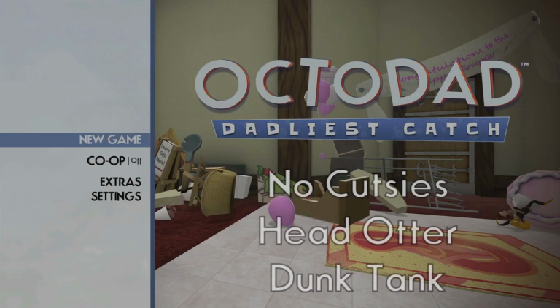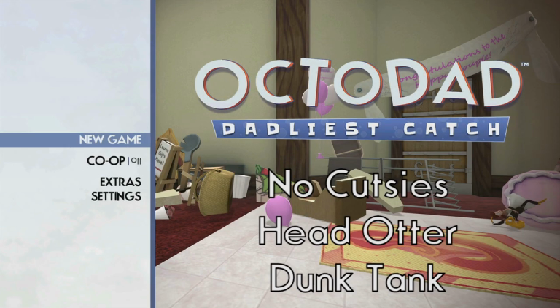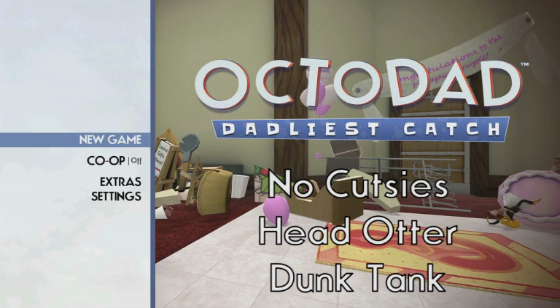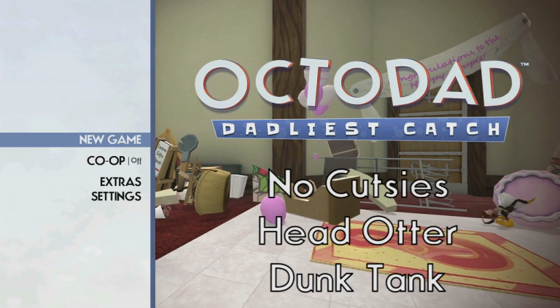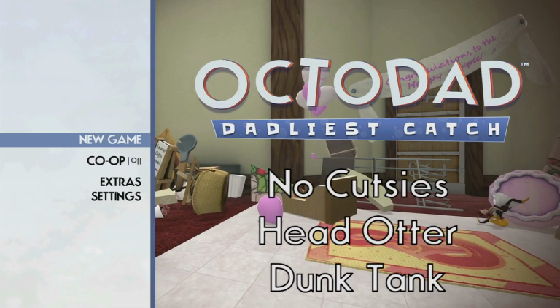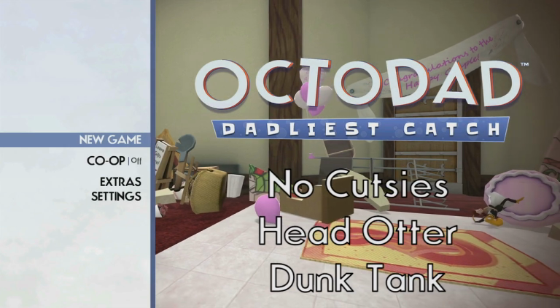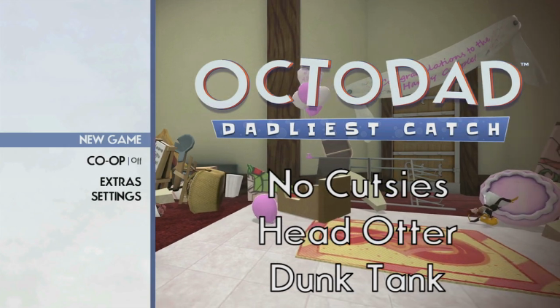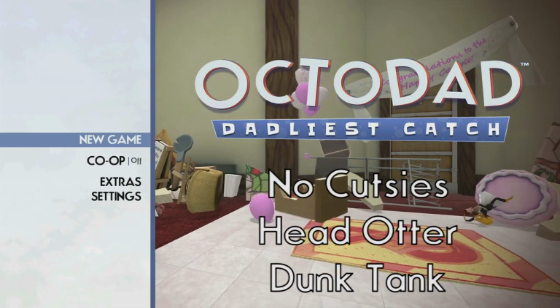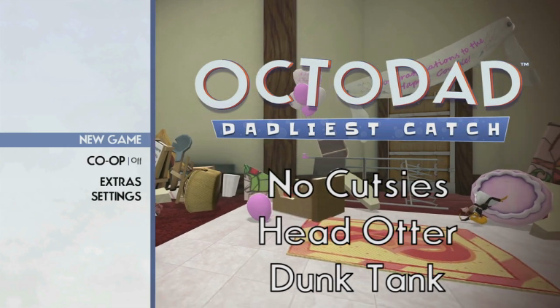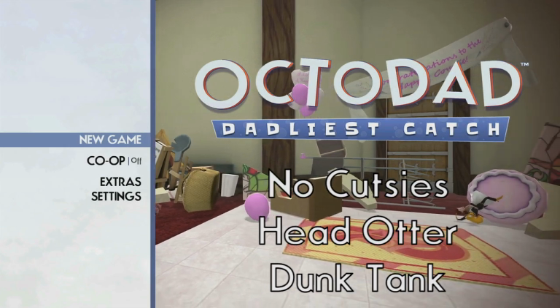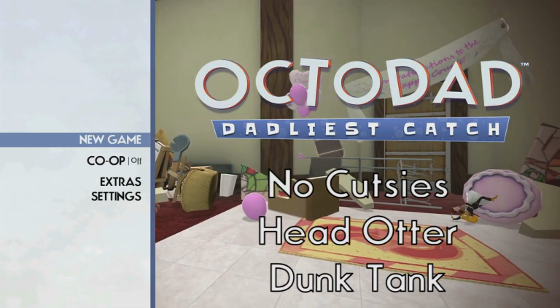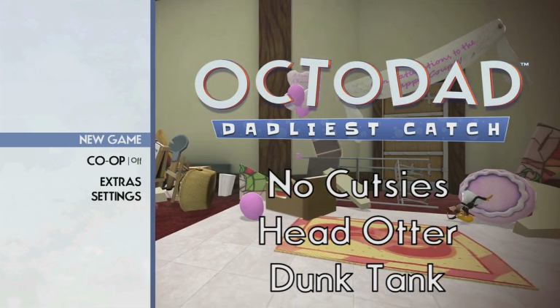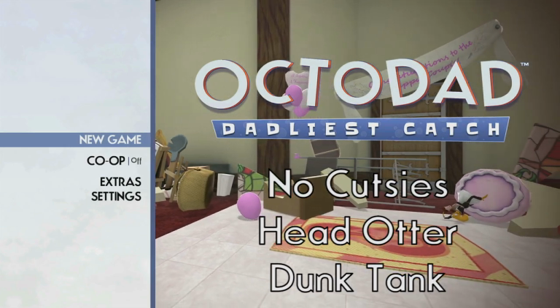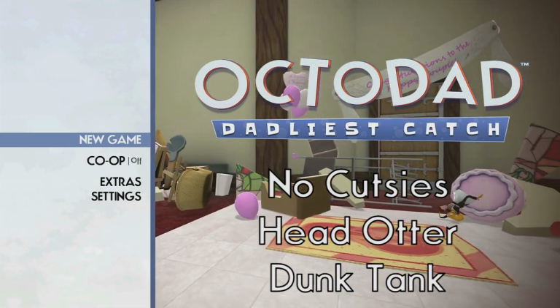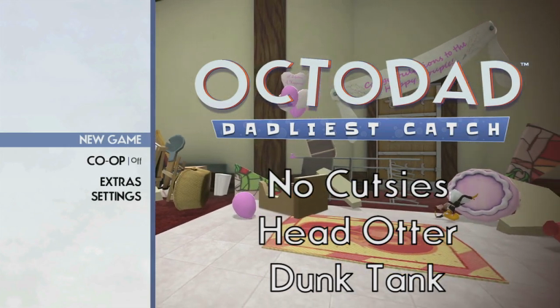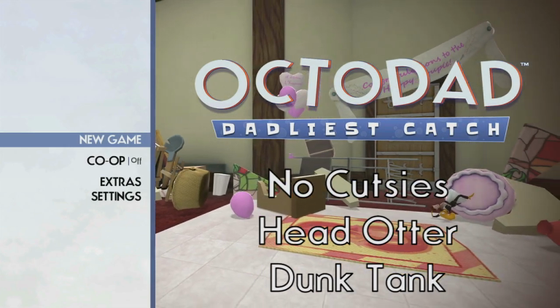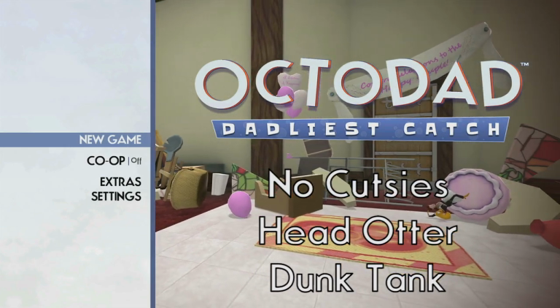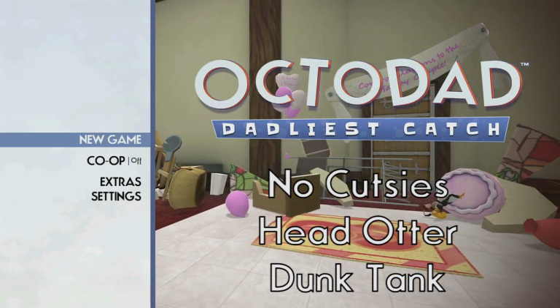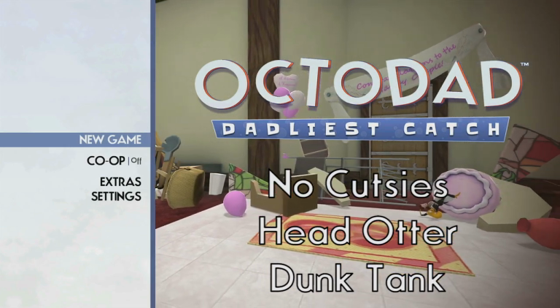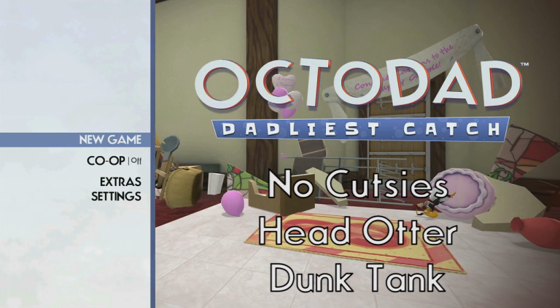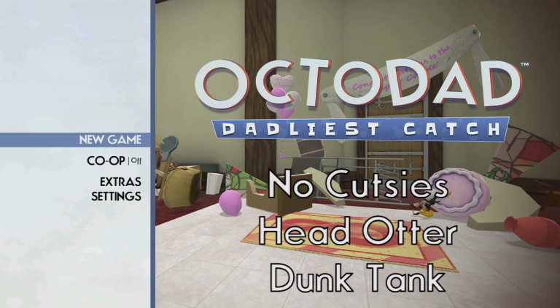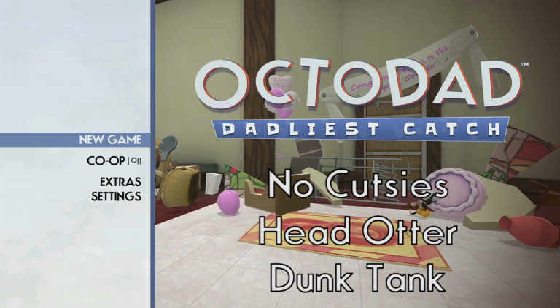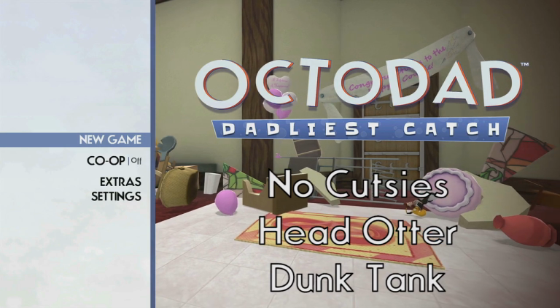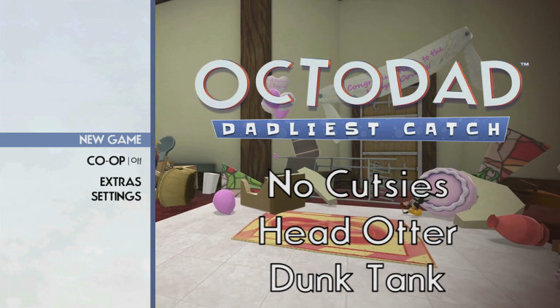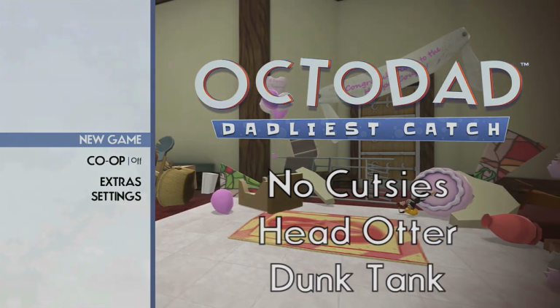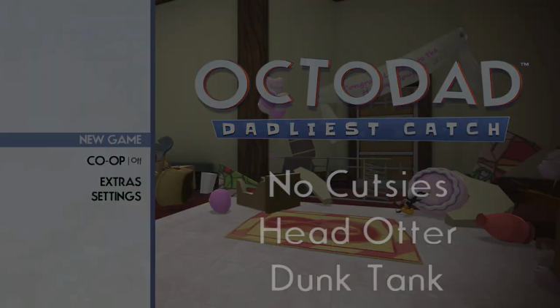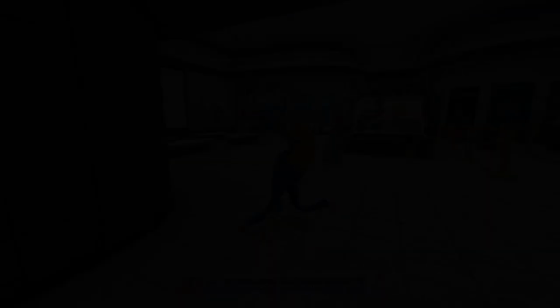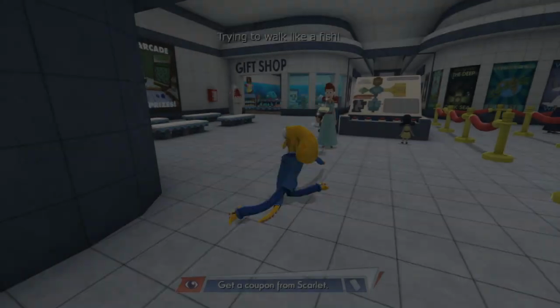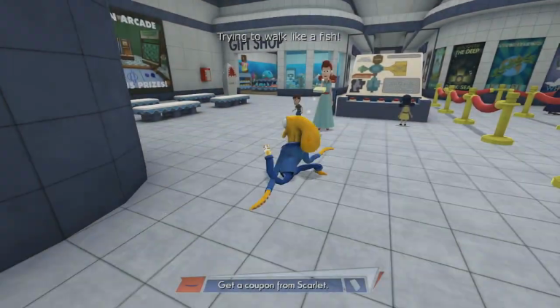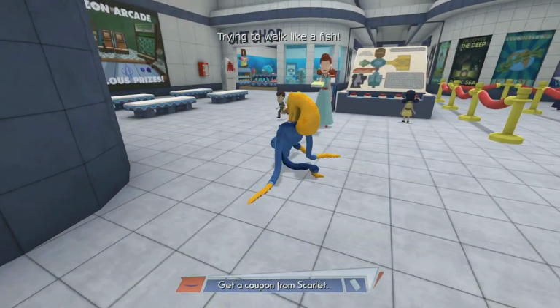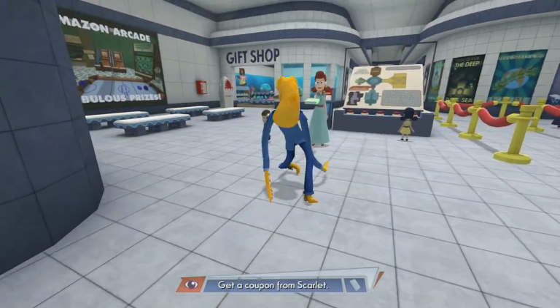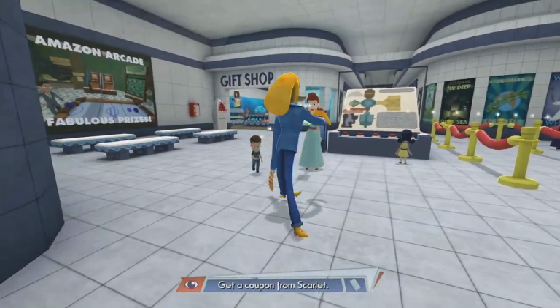What's up guys? It's Ray with another Octodad trophy guide. We got three trophies this time: no cutseas, head otter, and dunk tank. These are all in the aquarium.